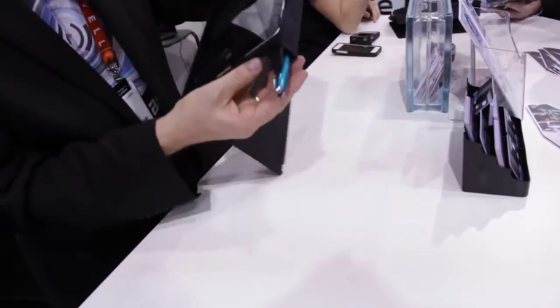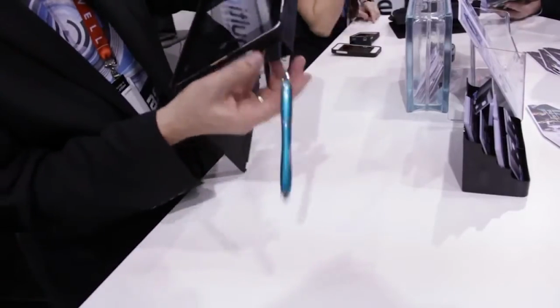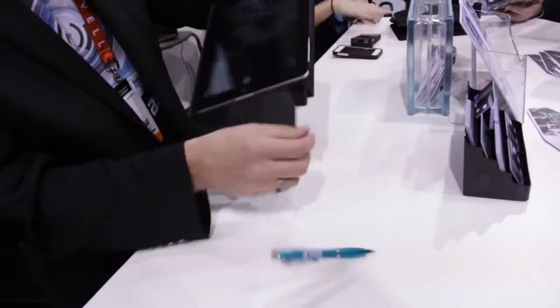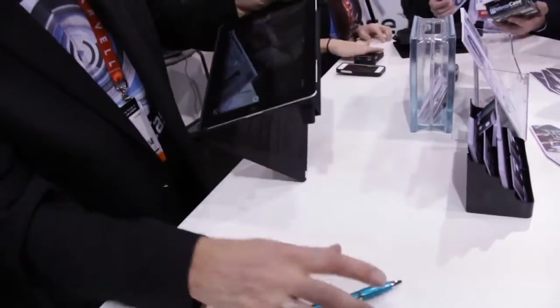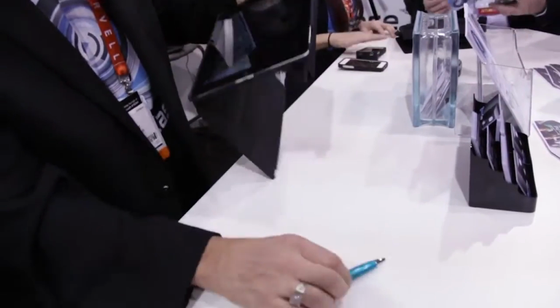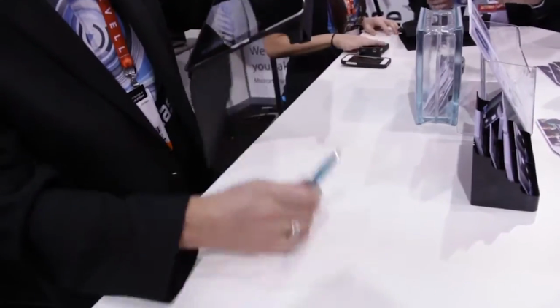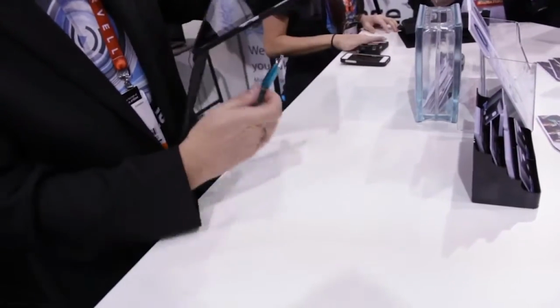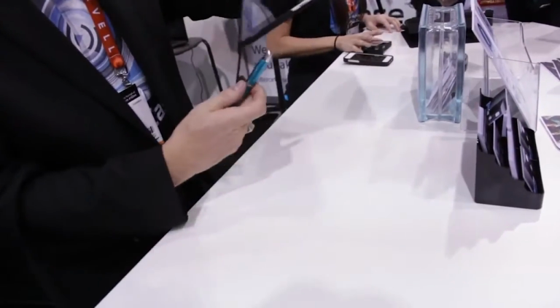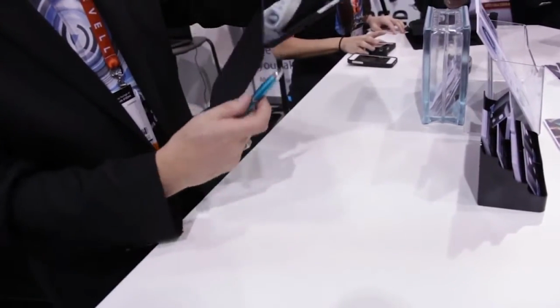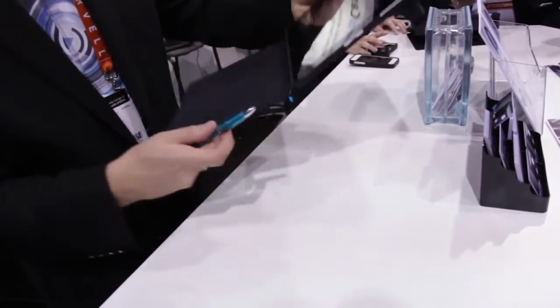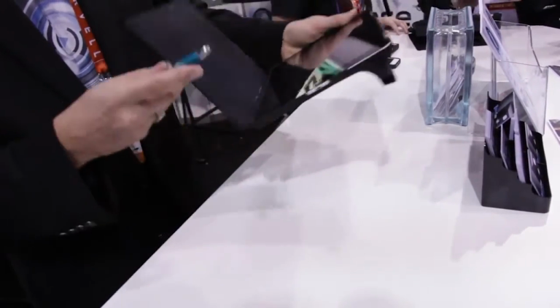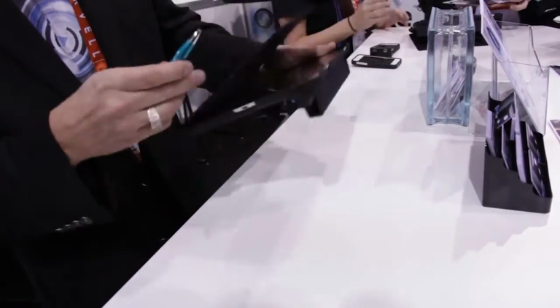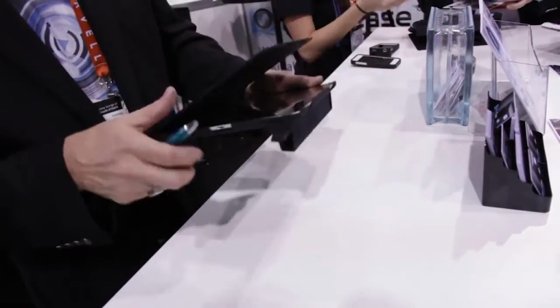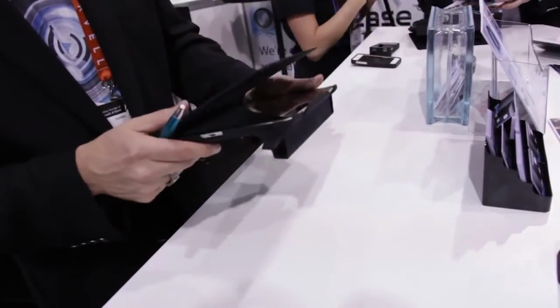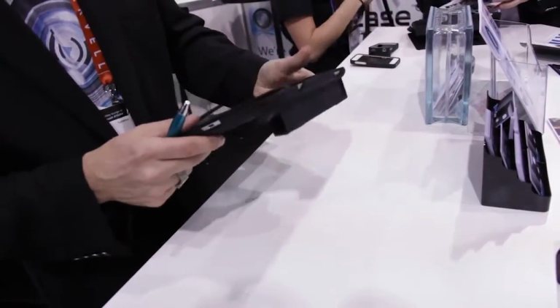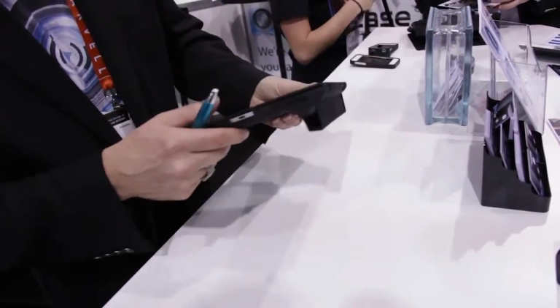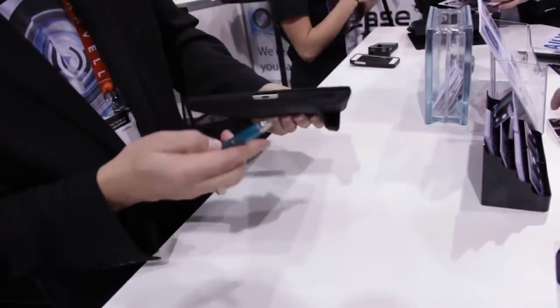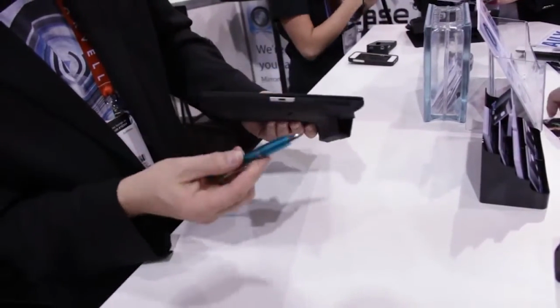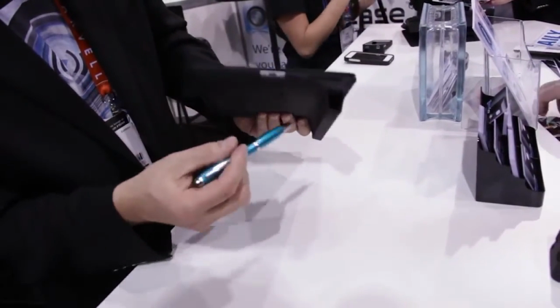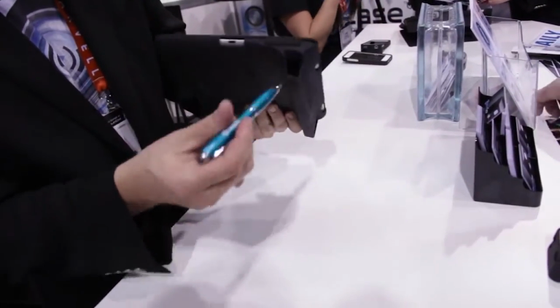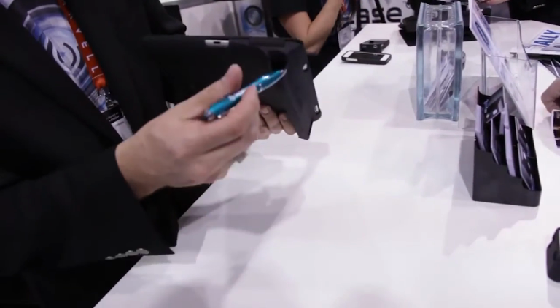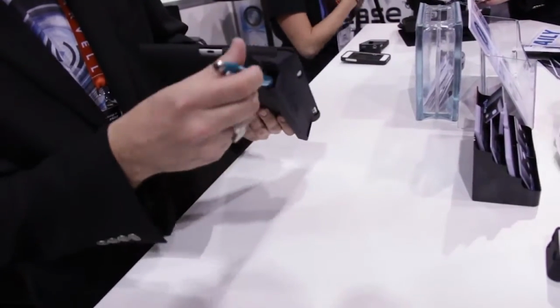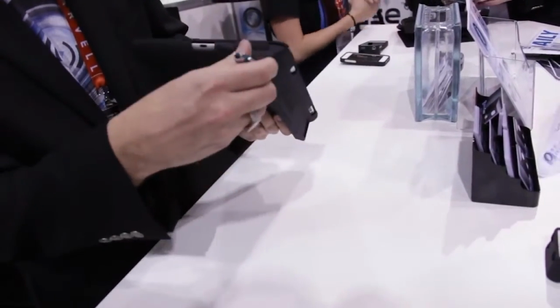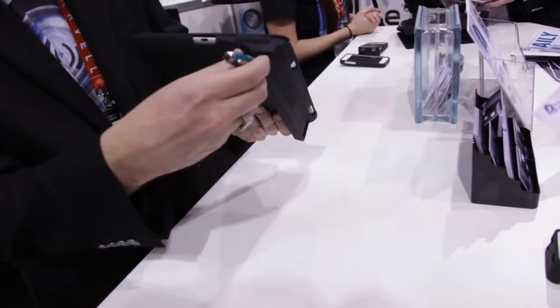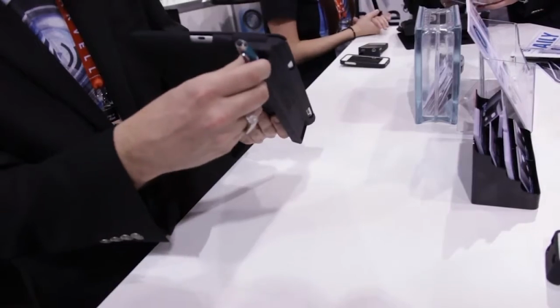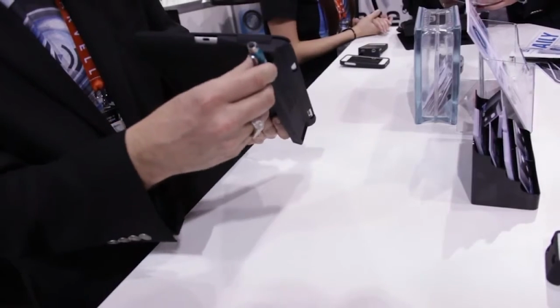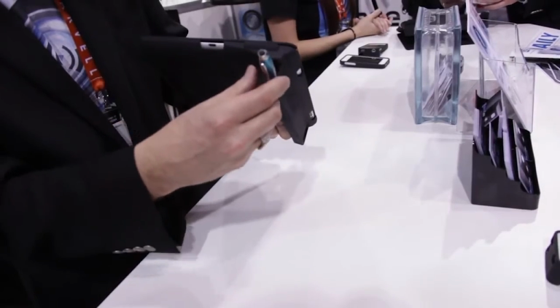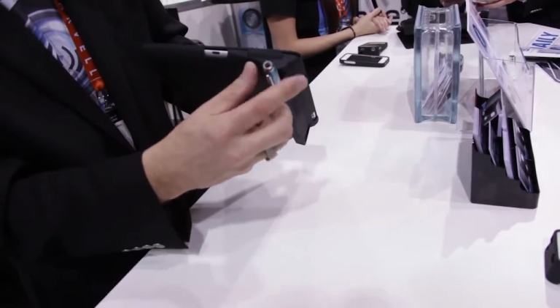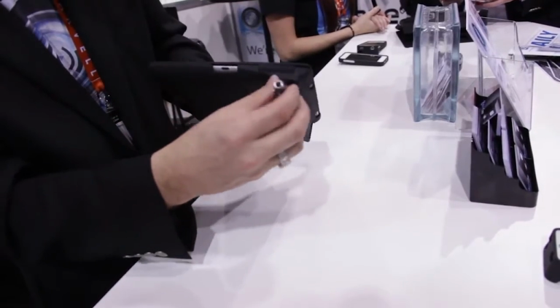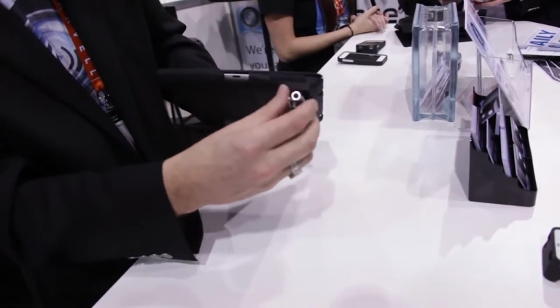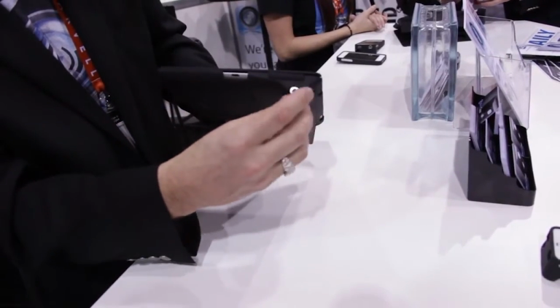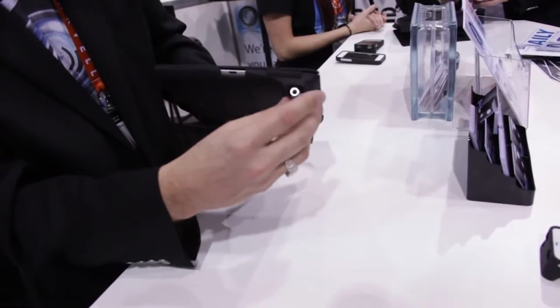I used to be an audio engineer and I designed this. Even though it looks kind of small, it does throw every bit of sound back at the user.